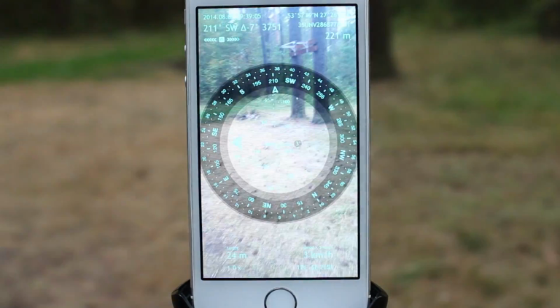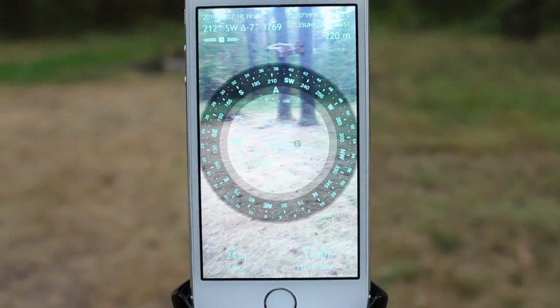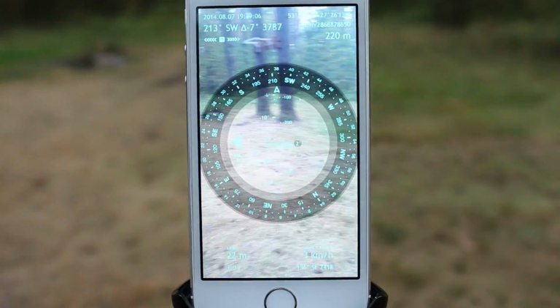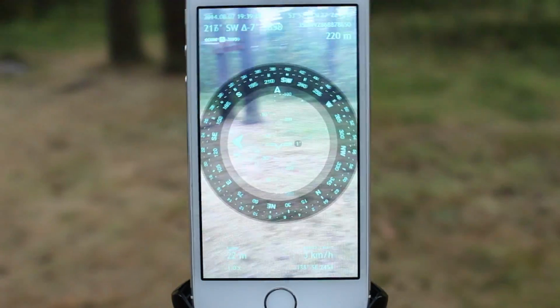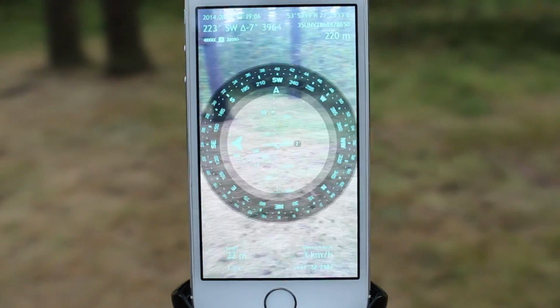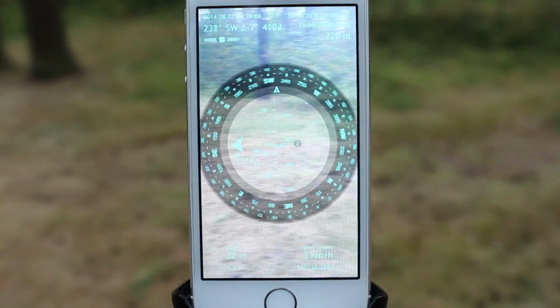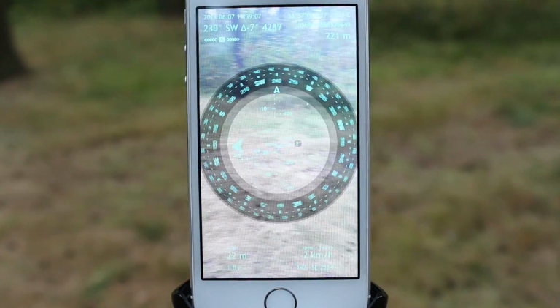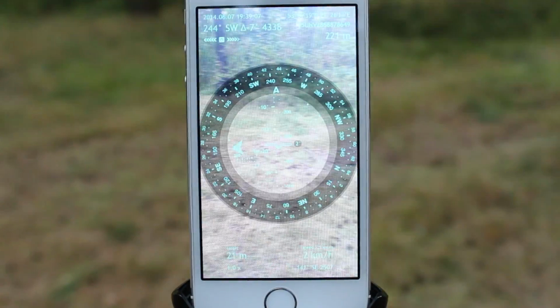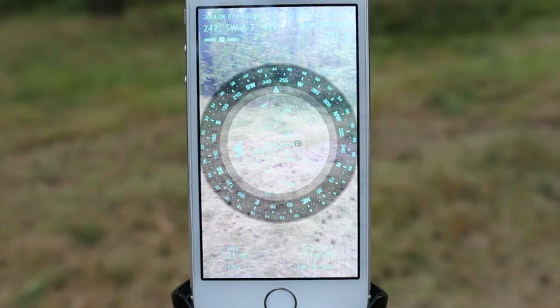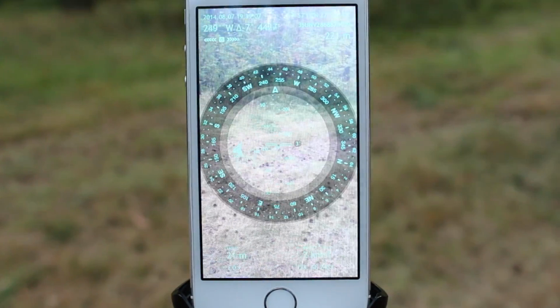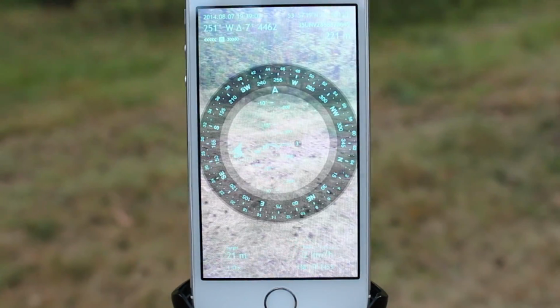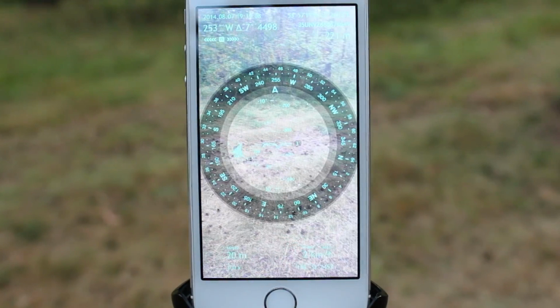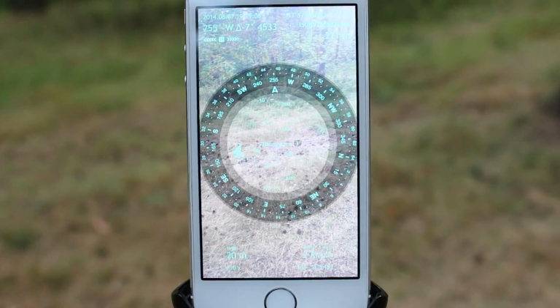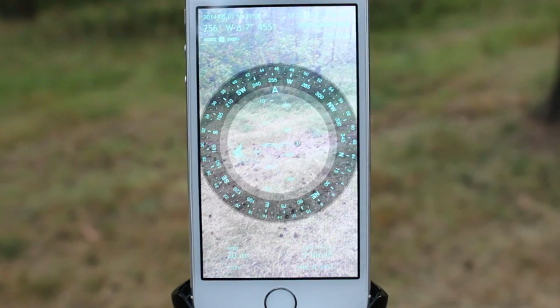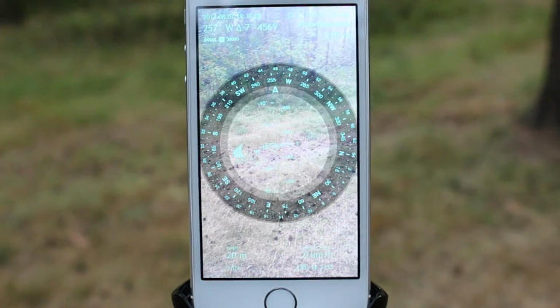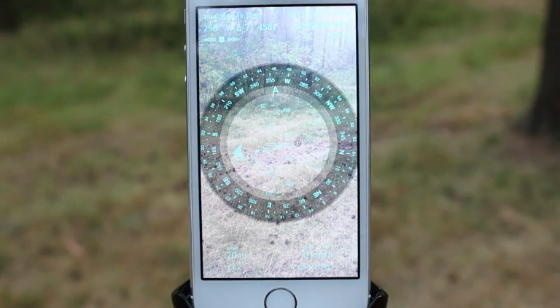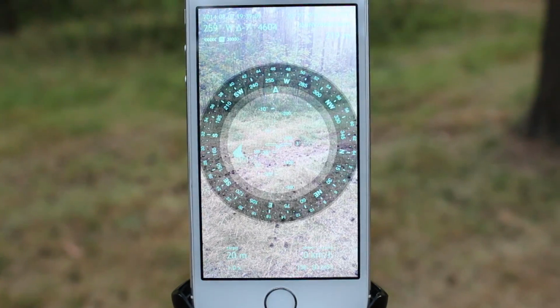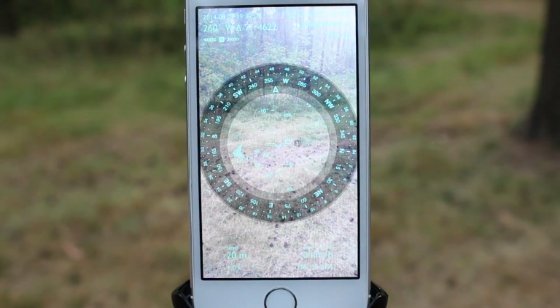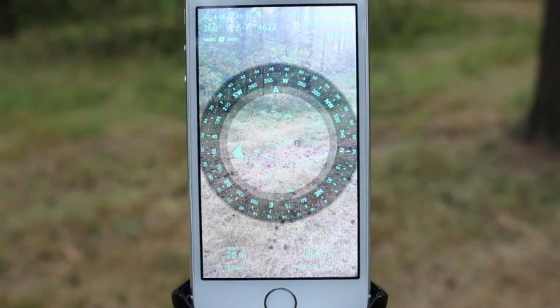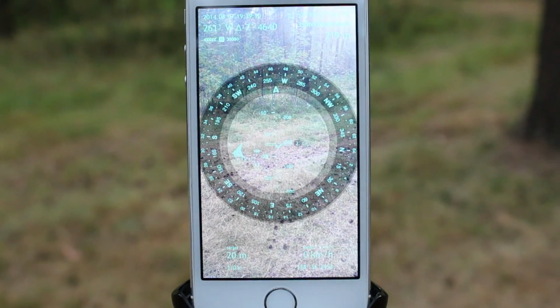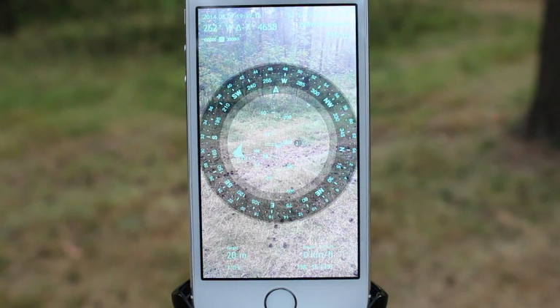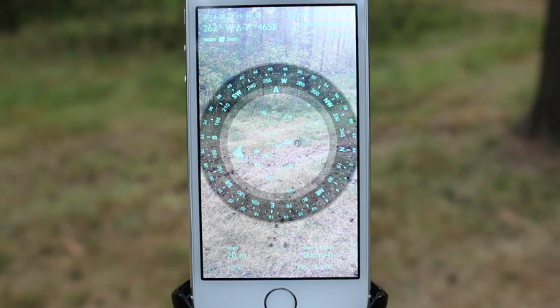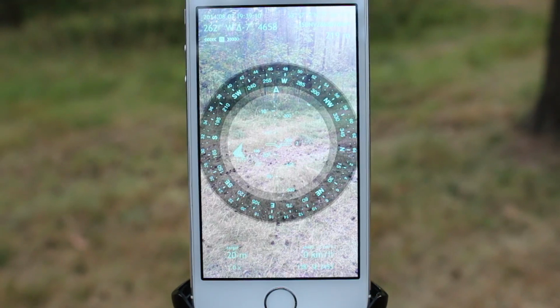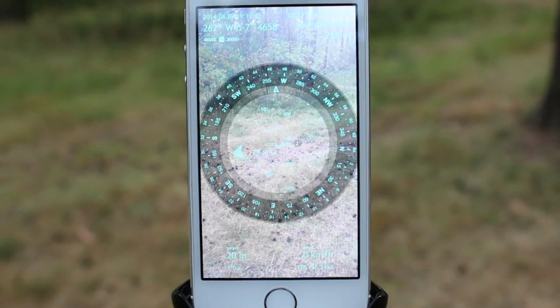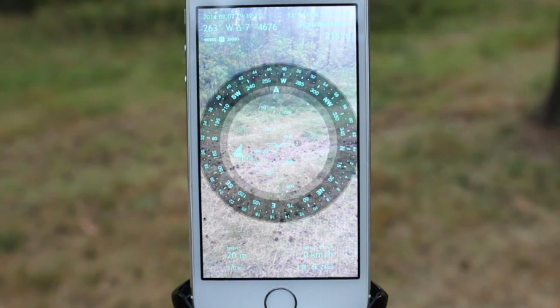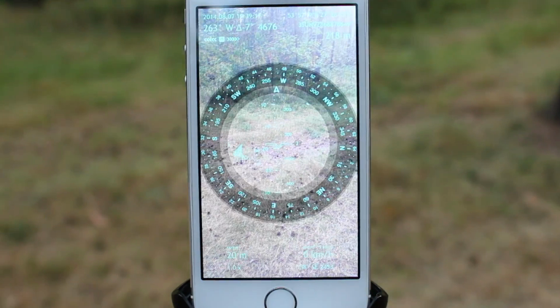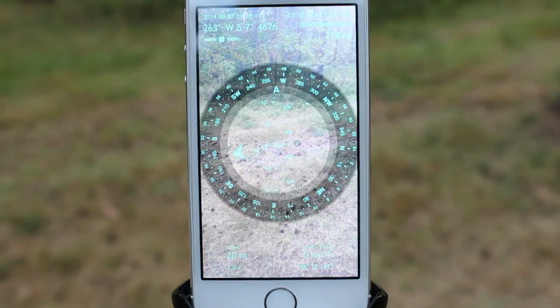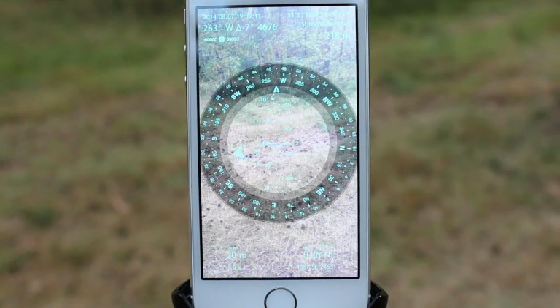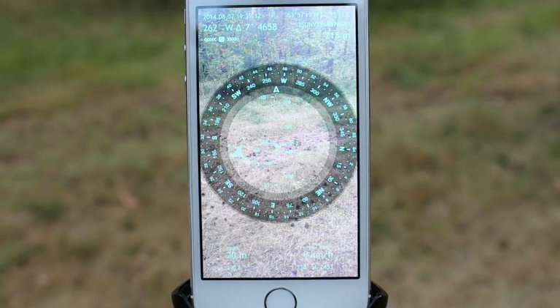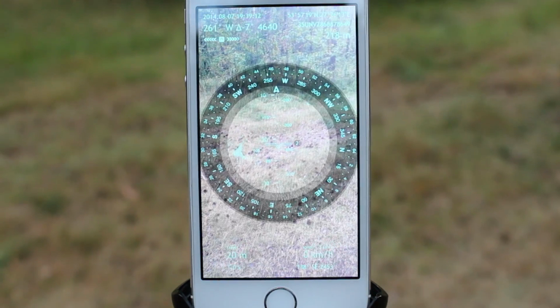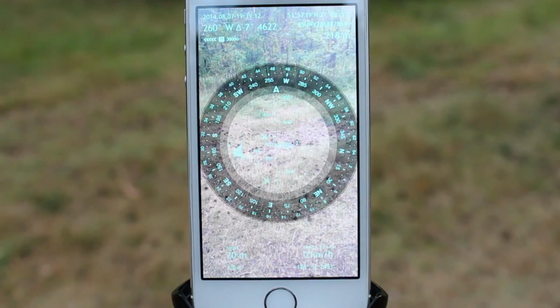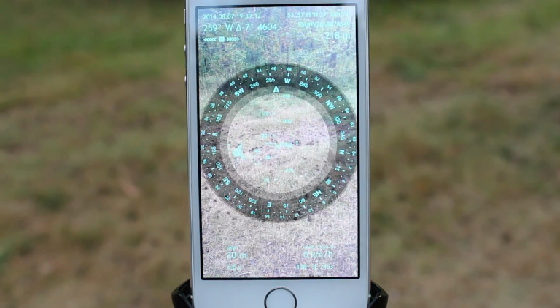As you decide to get back to your car, all you need to do is simply follow the arrow. But first, let's check the accuracy of our compass.